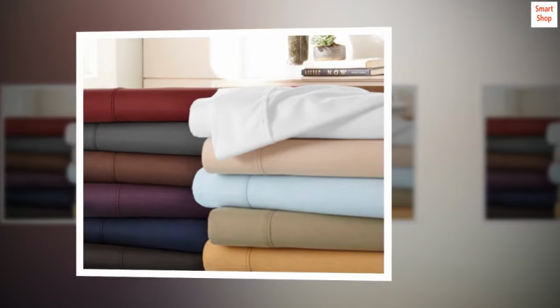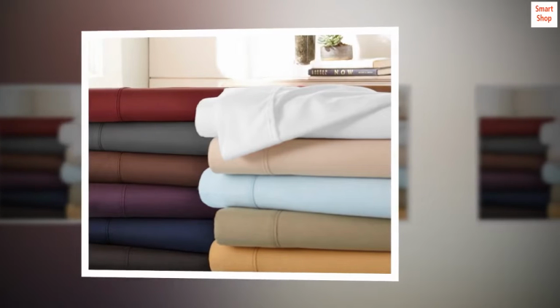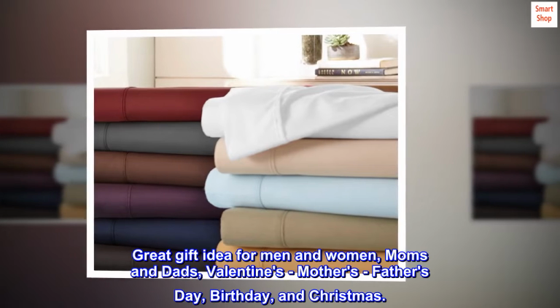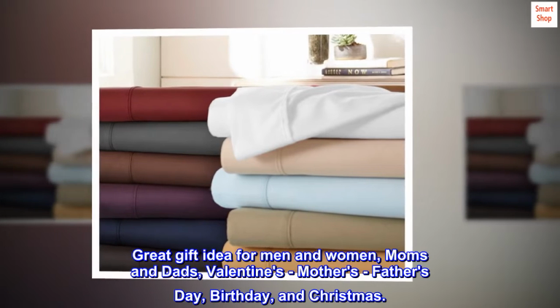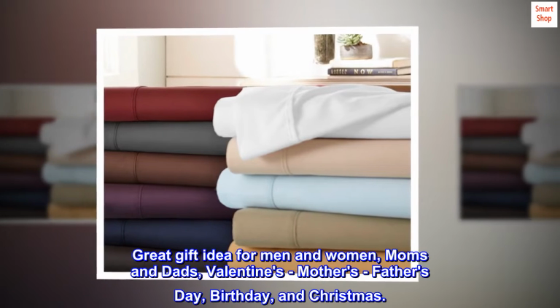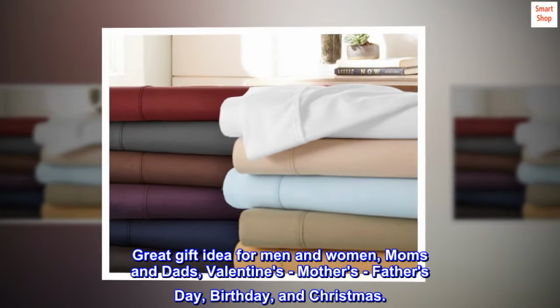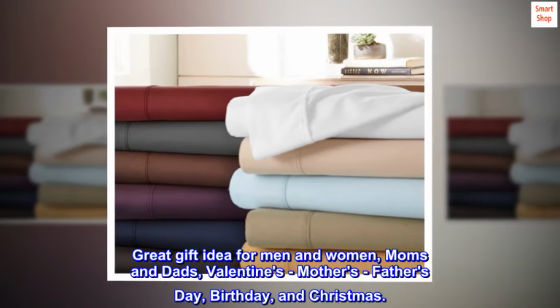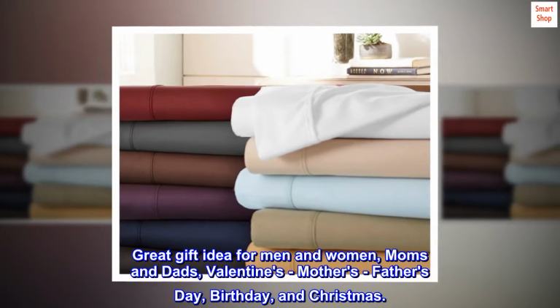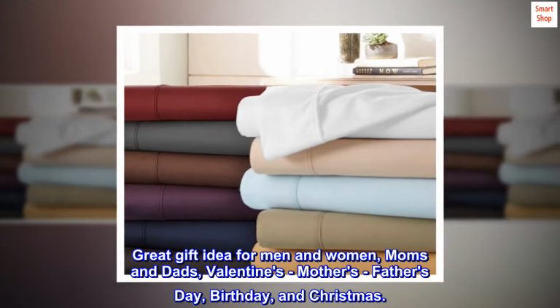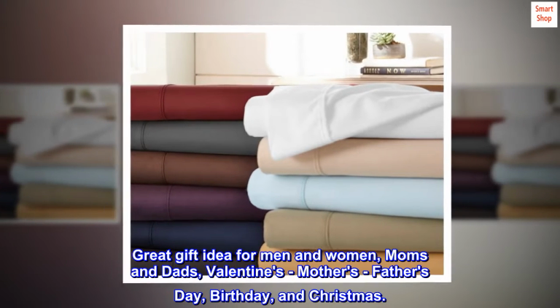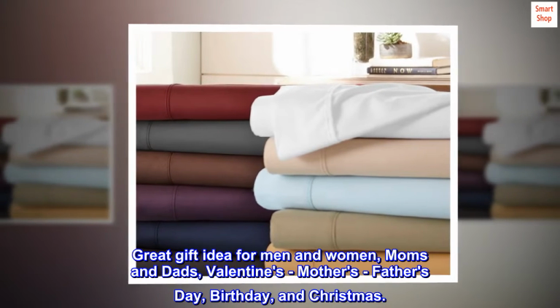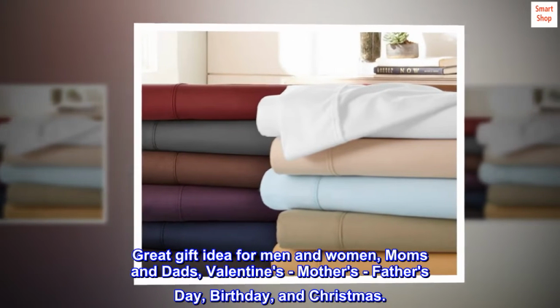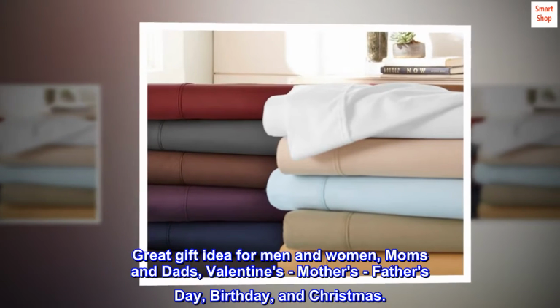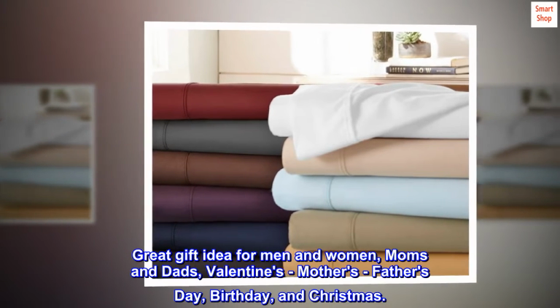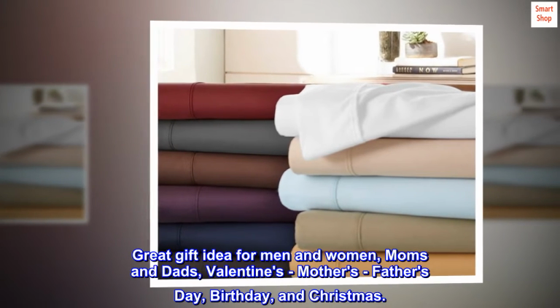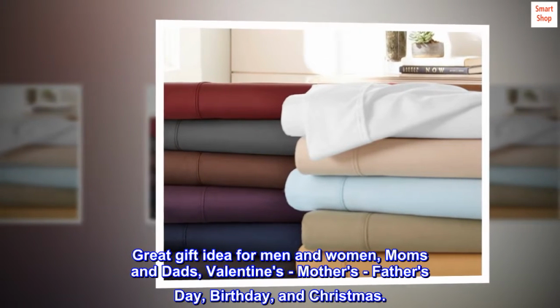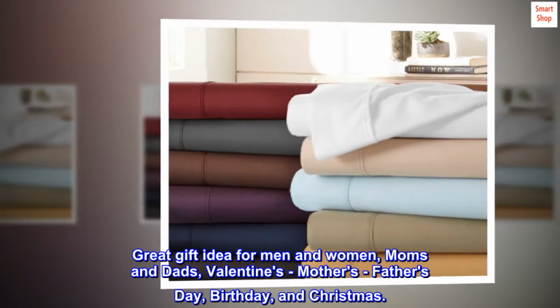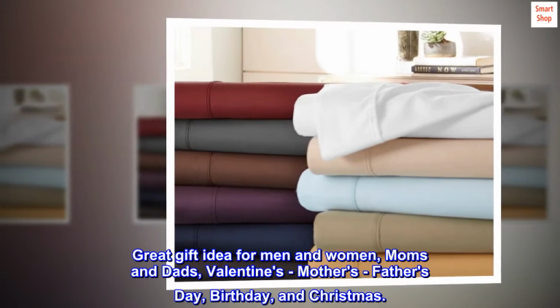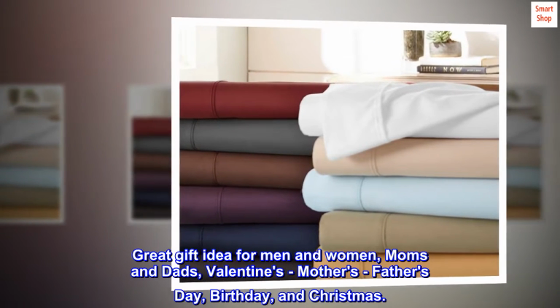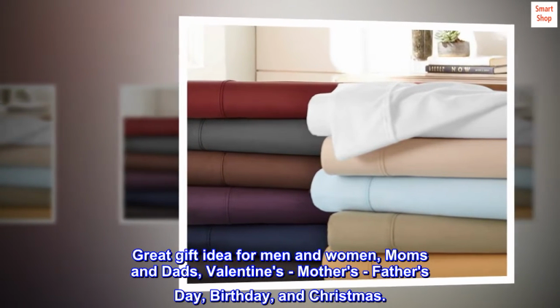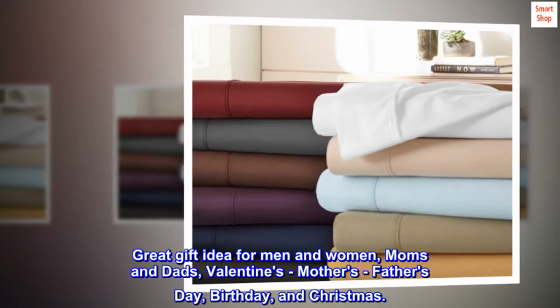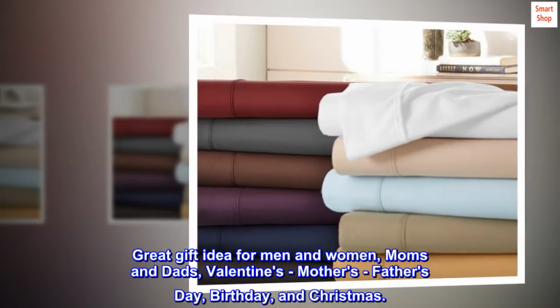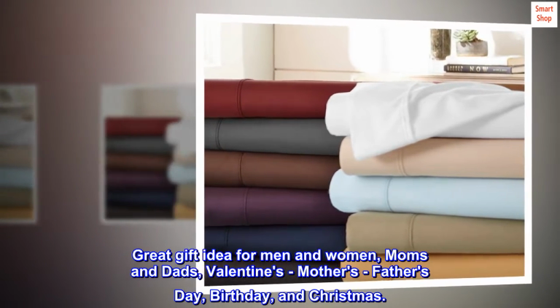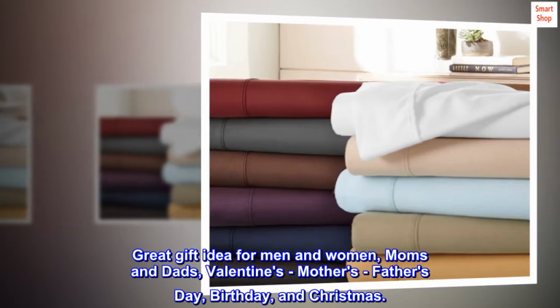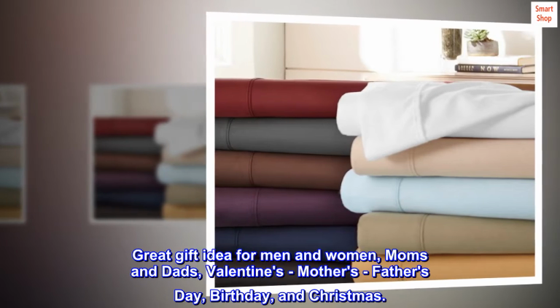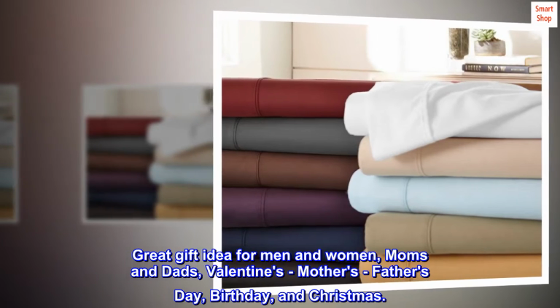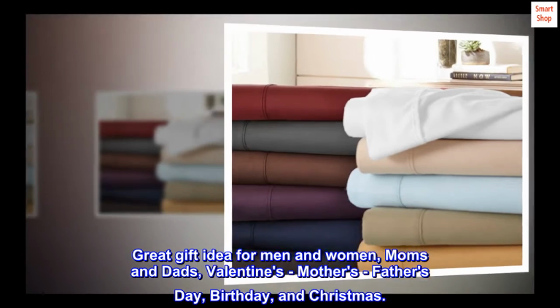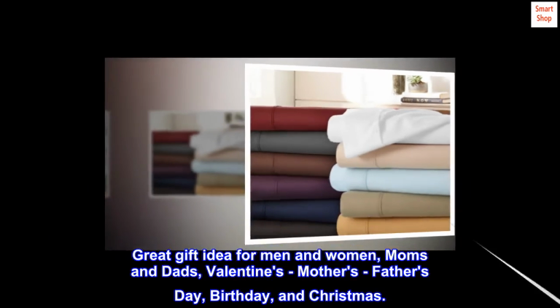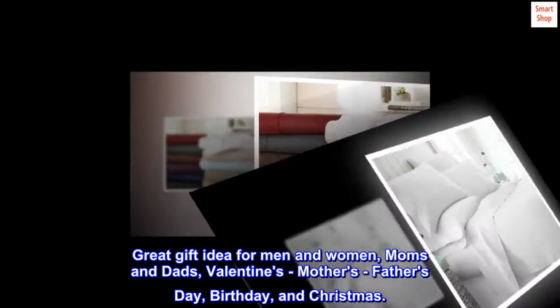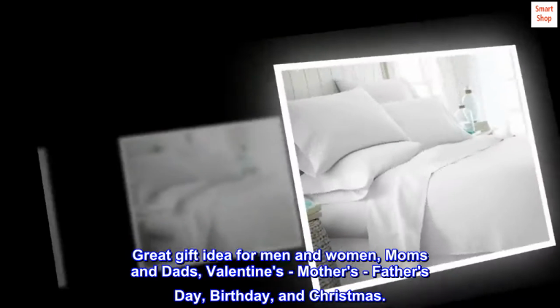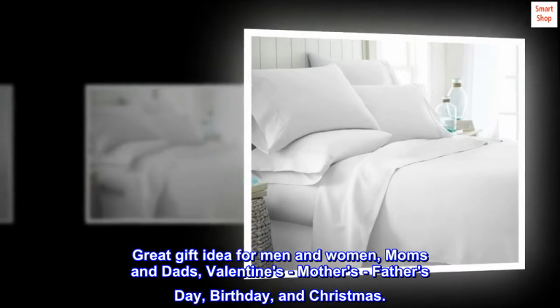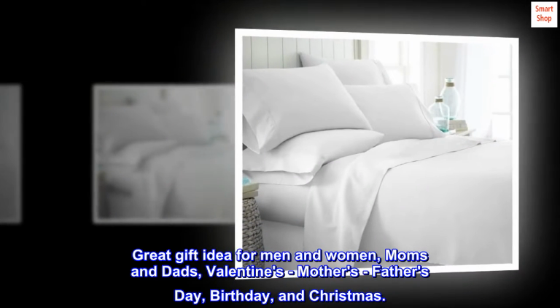Great gift idea for men and women, moms and dads. Perfect for Valentine's, Mother's Day, Father's Day, Birthday, and Christmas.